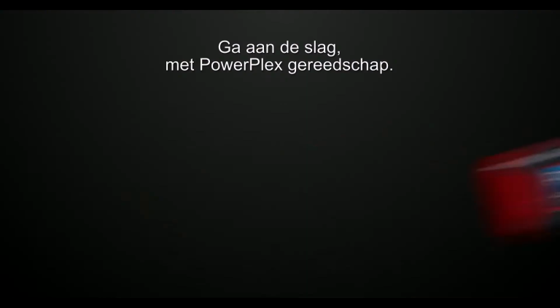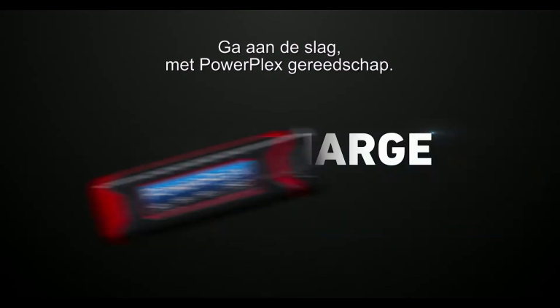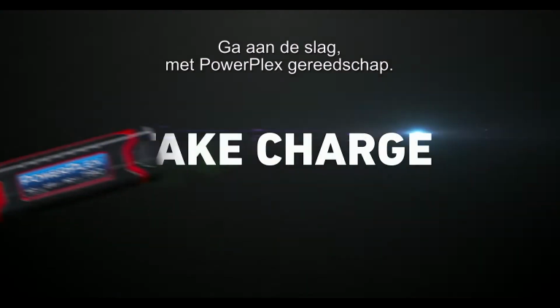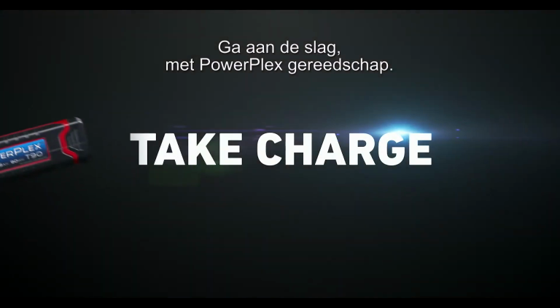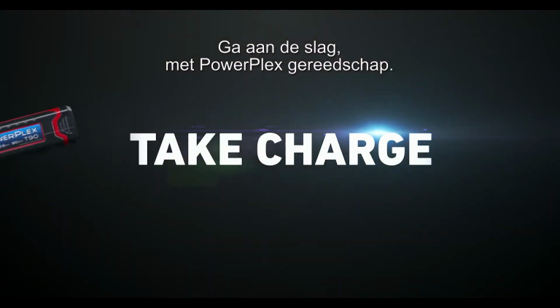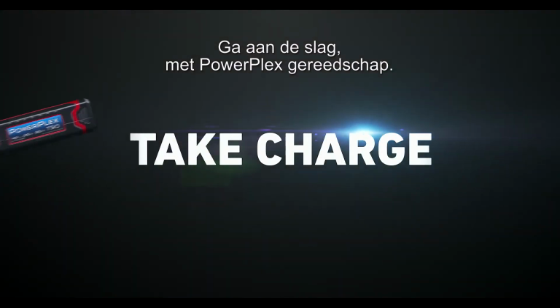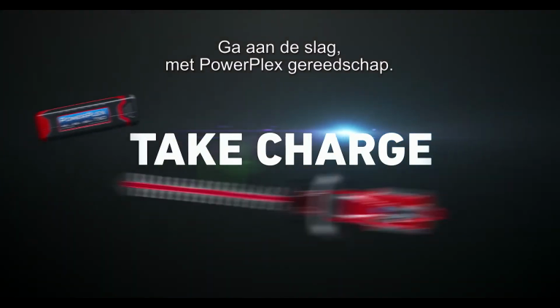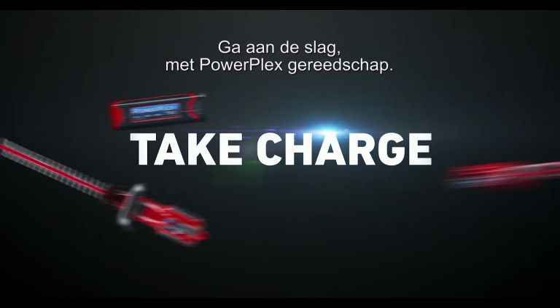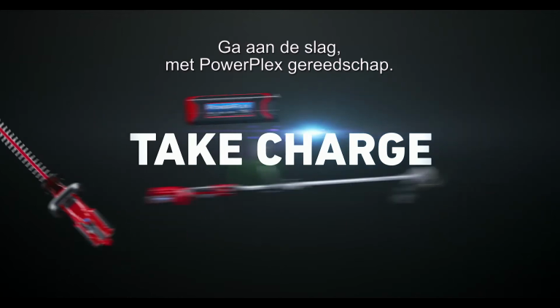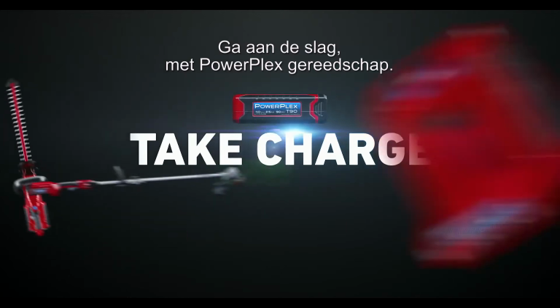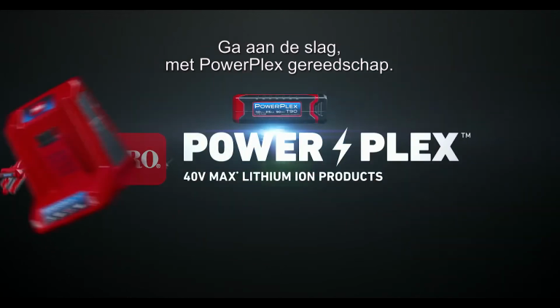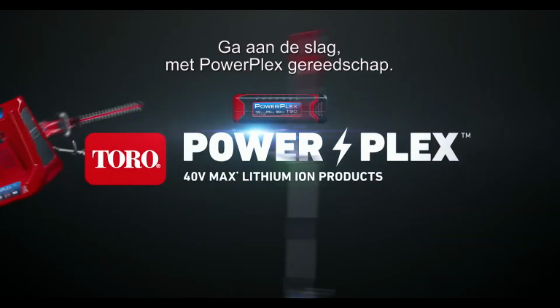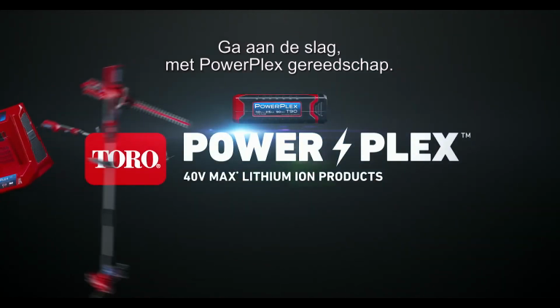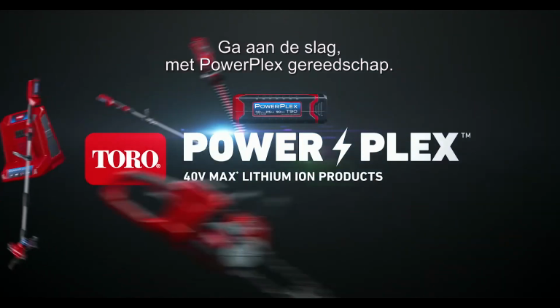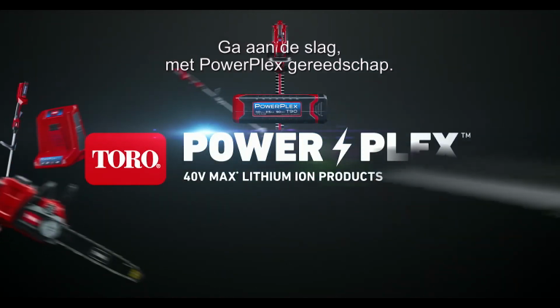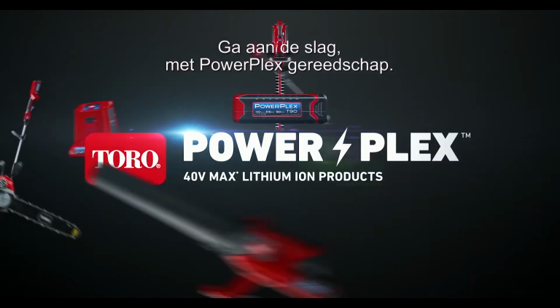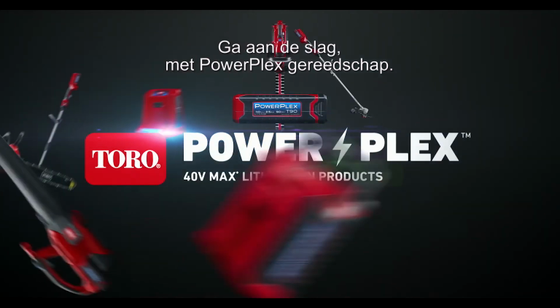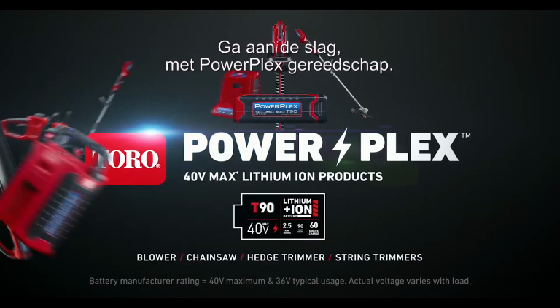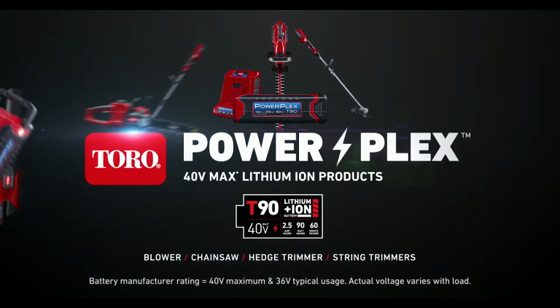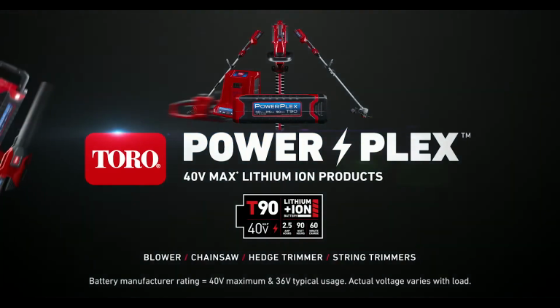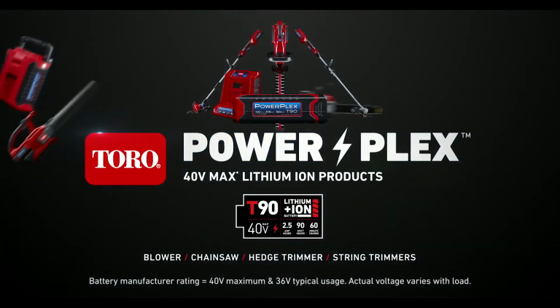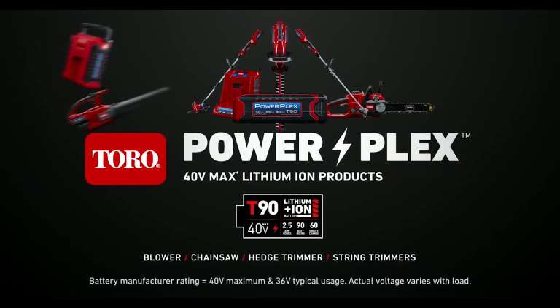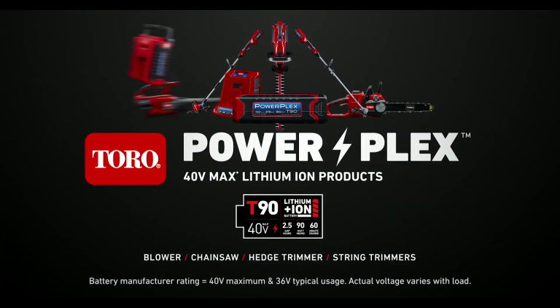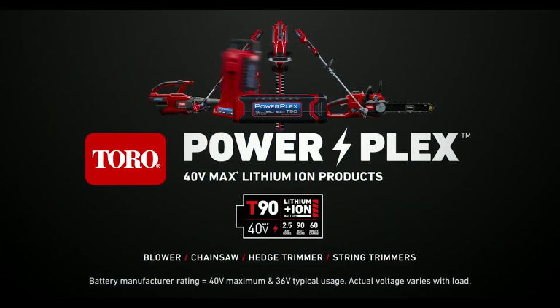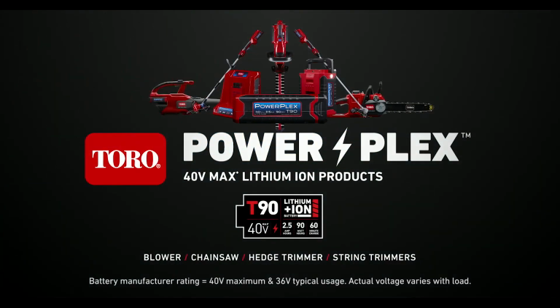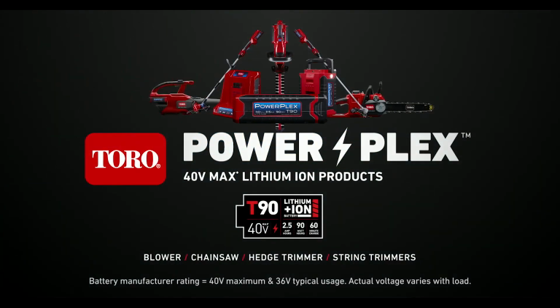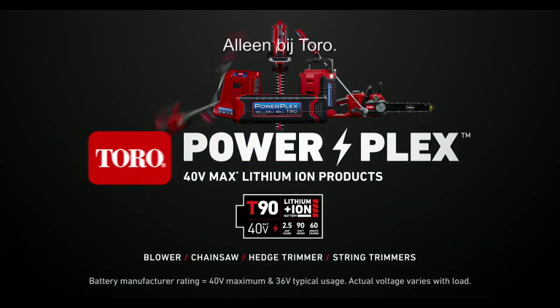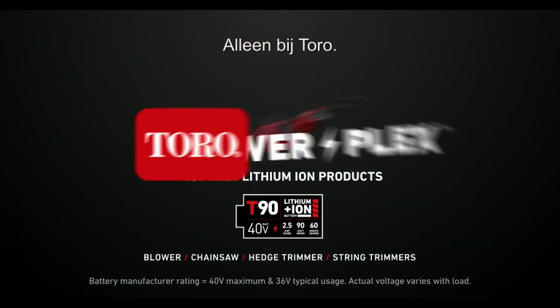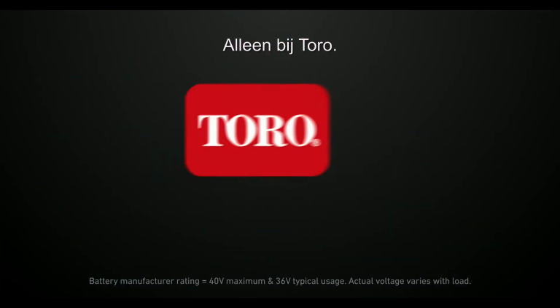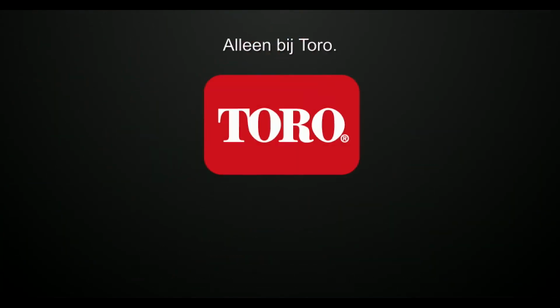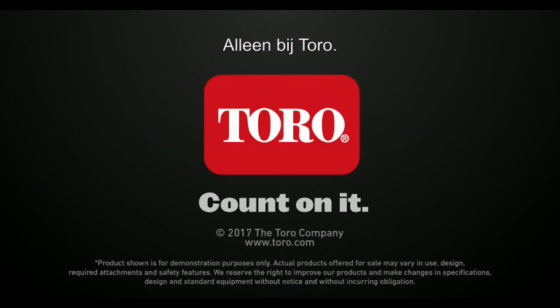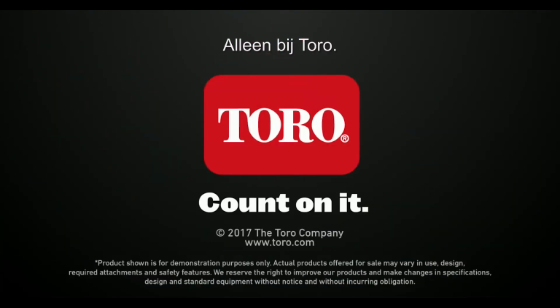So take charge with Toro's PowerPlex tools. Only from Toro.